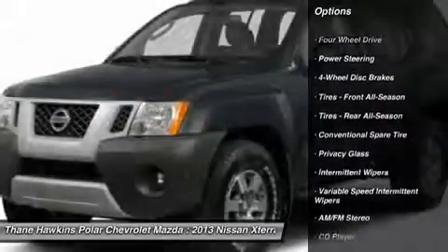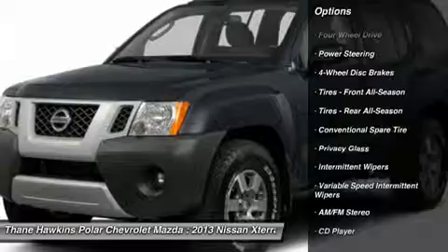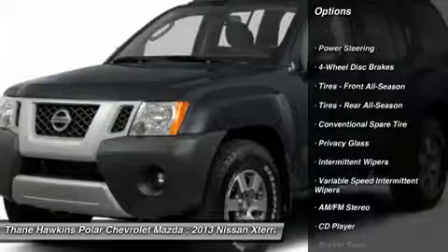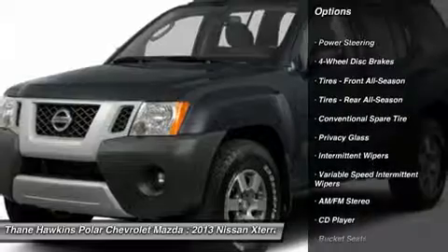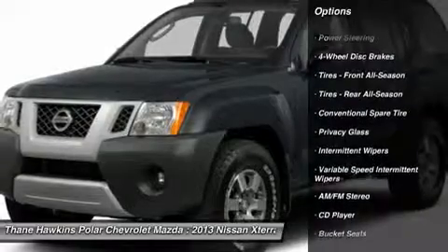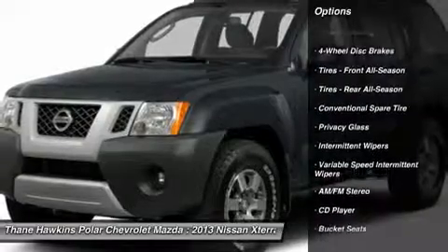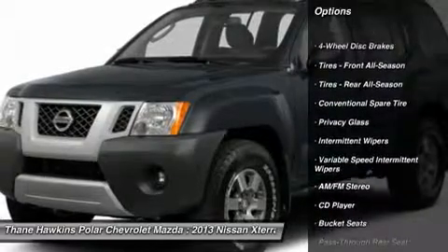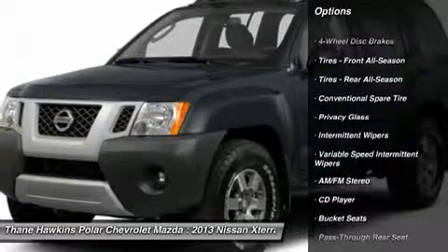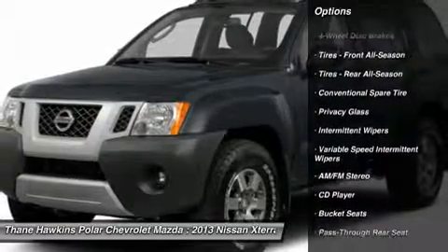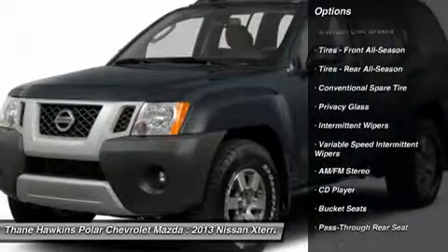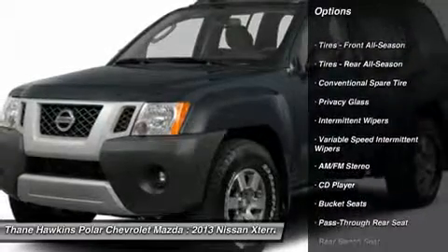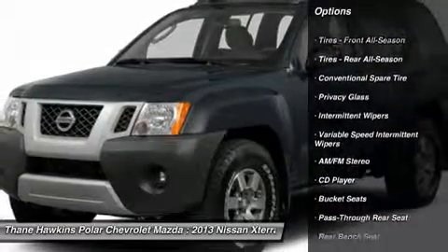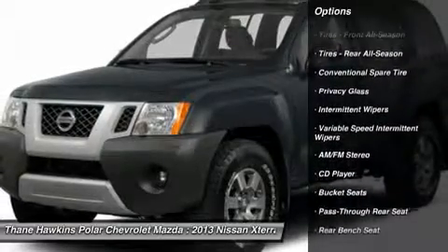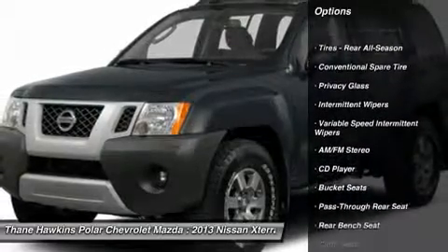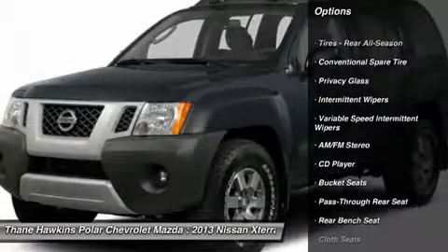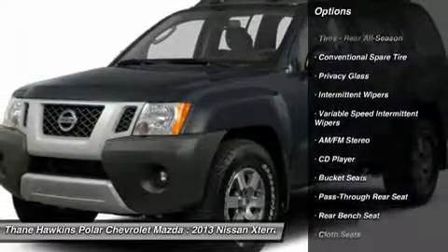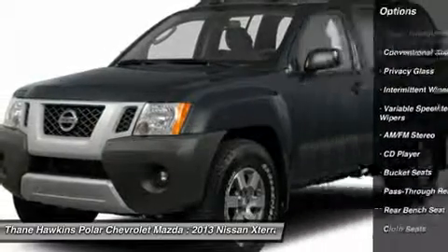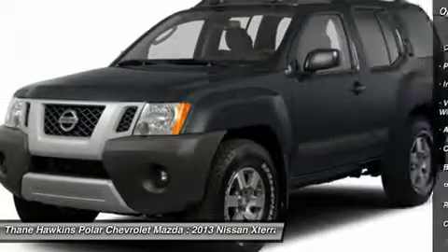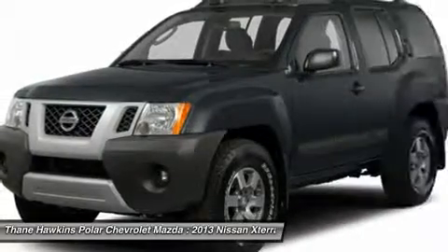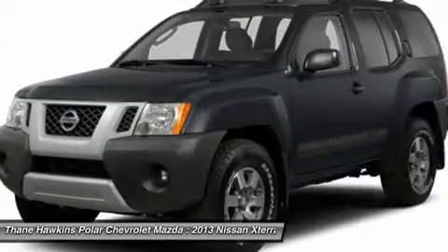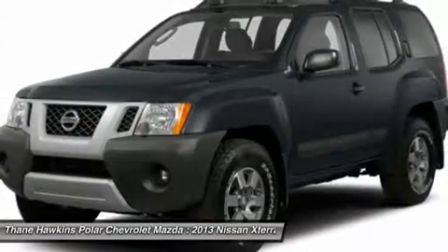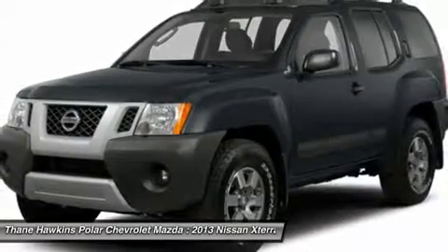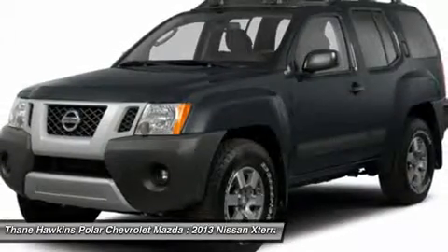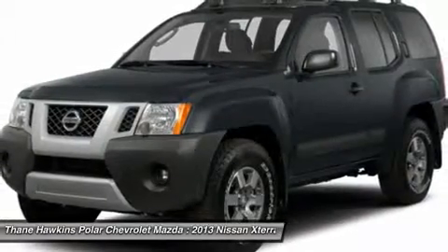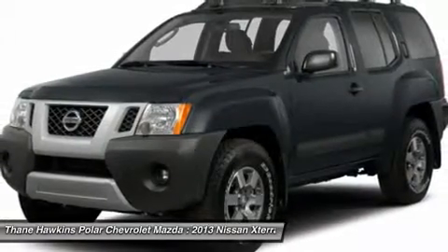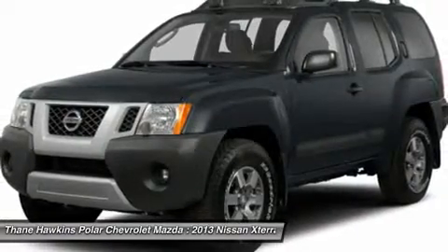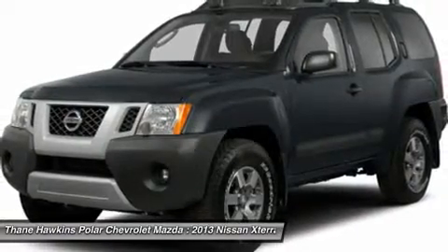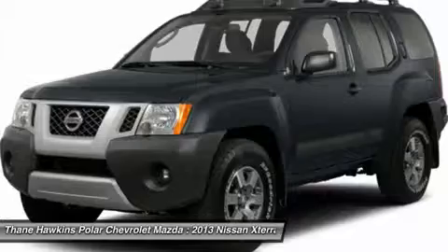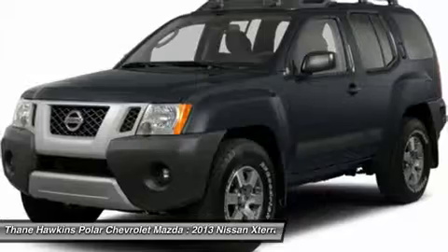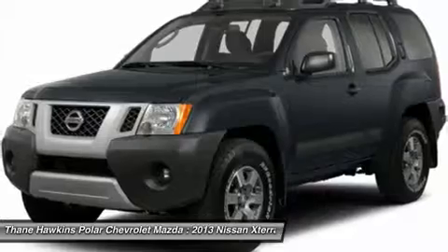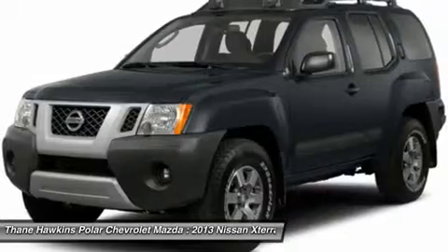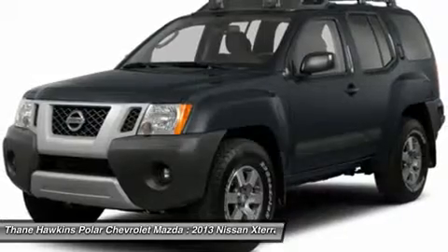stability control, traction control, airbags, air conditioning, adjustable steering wheel,